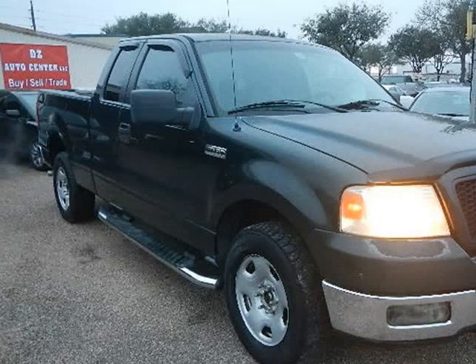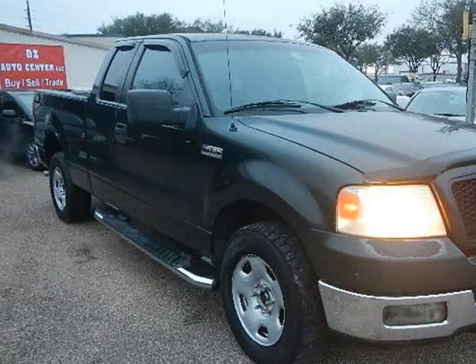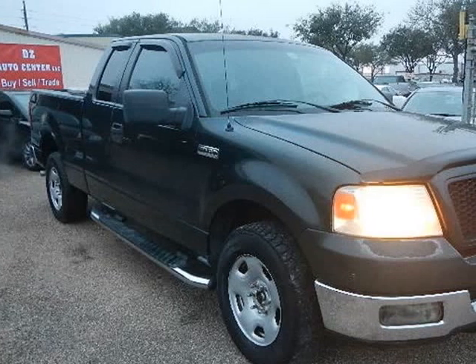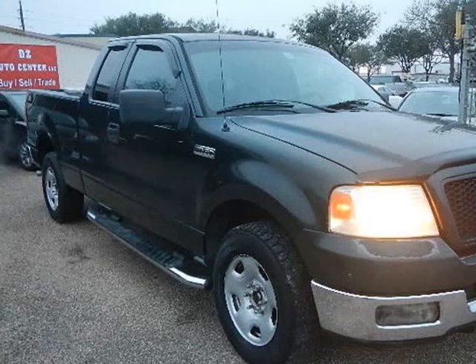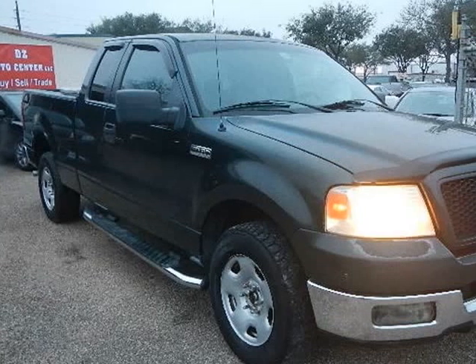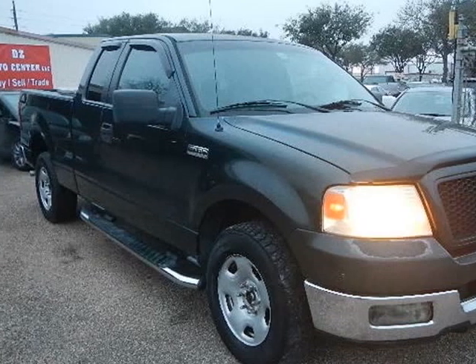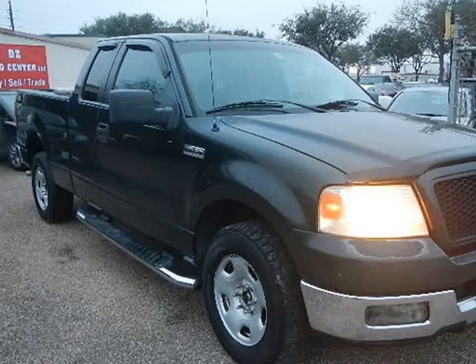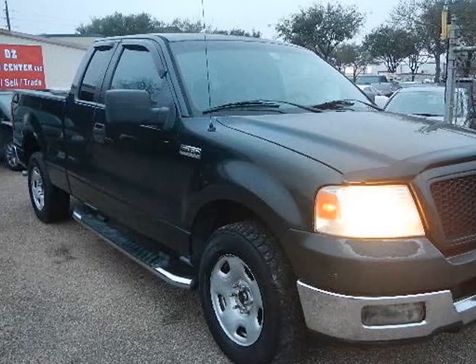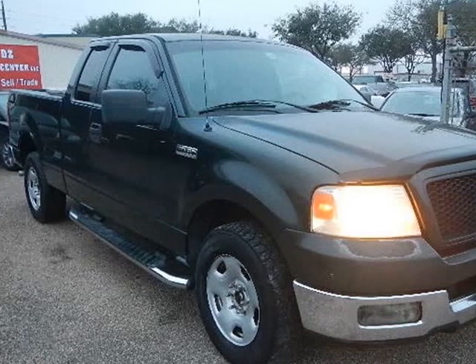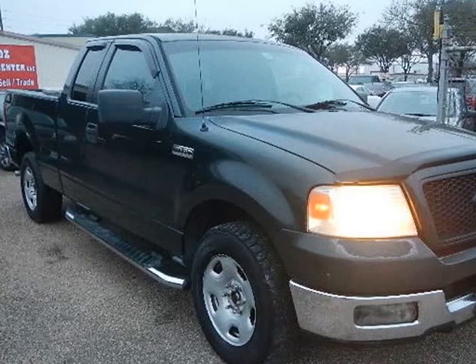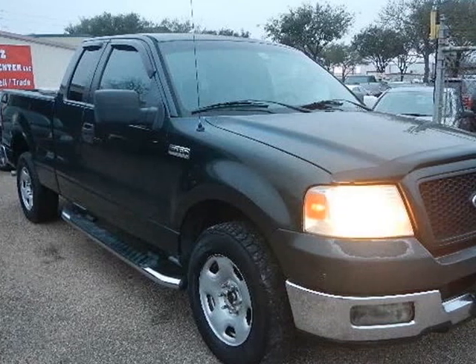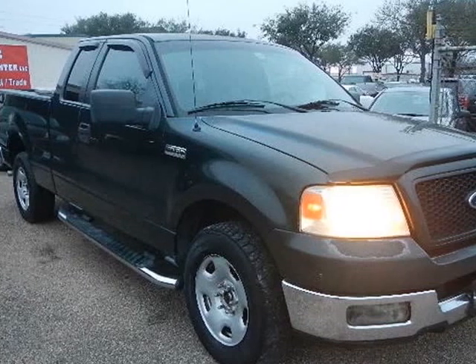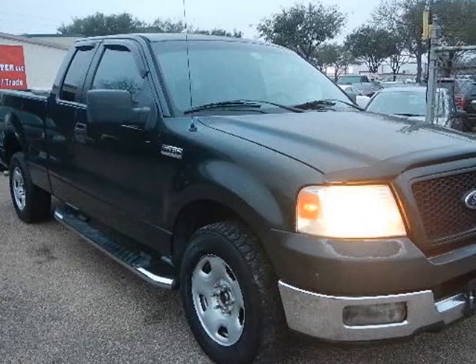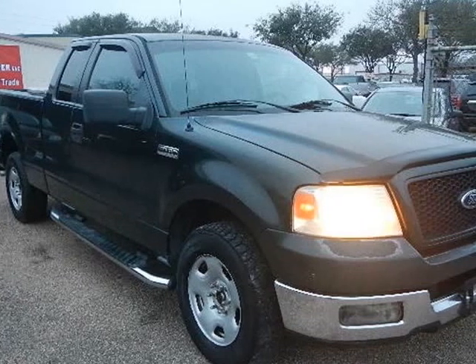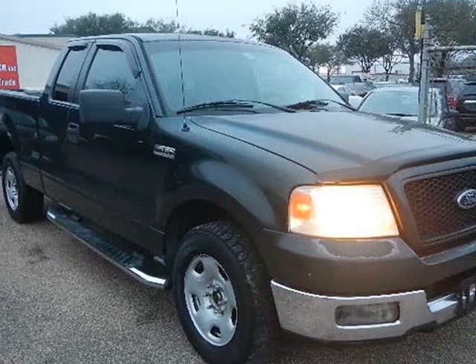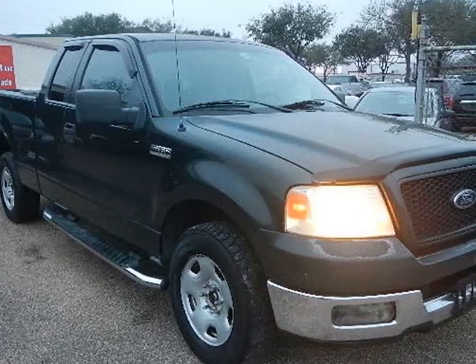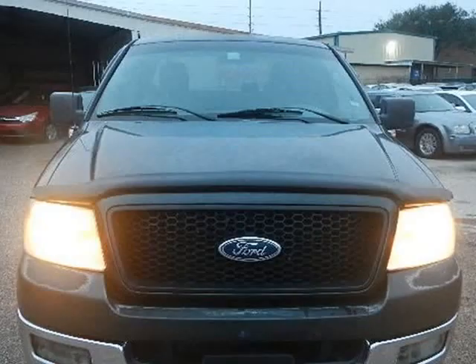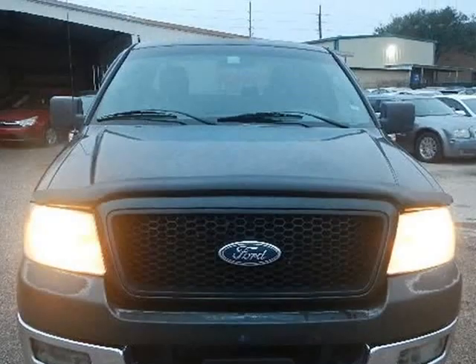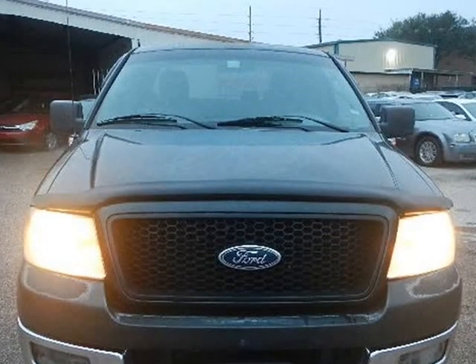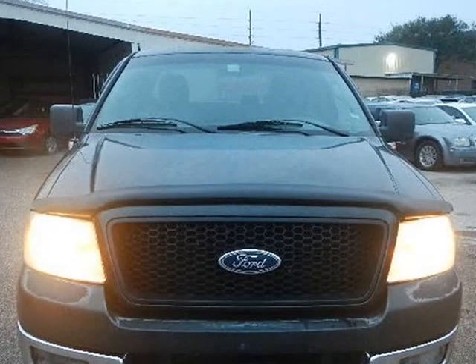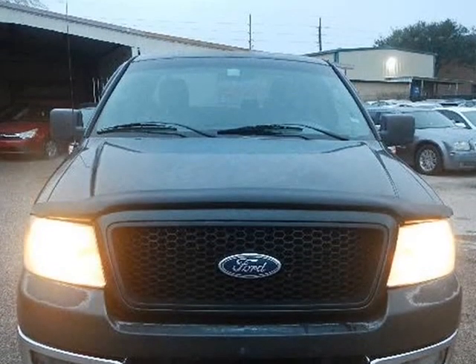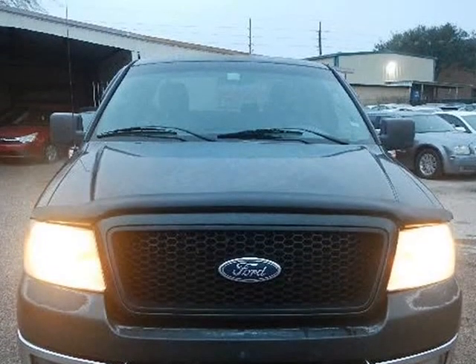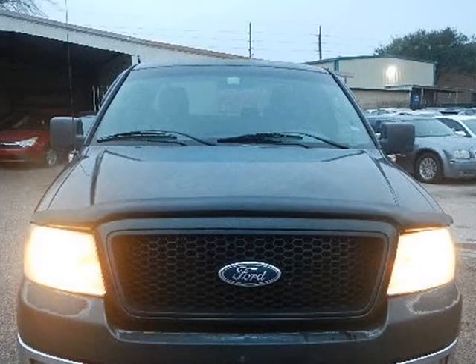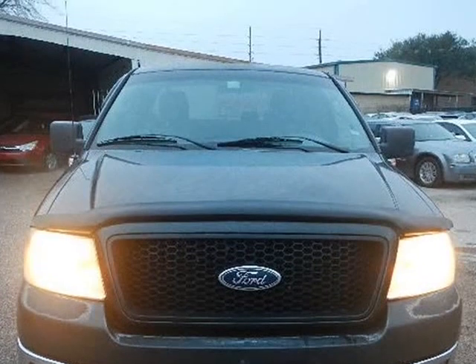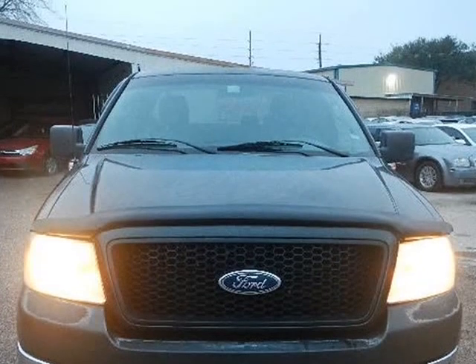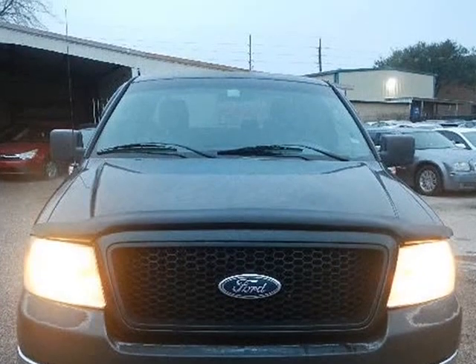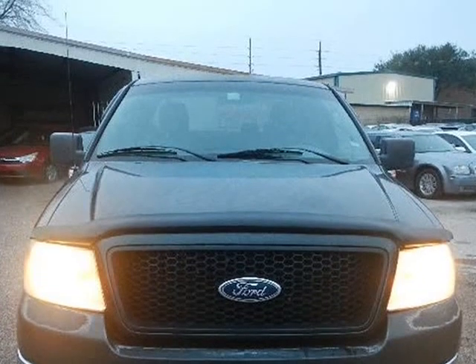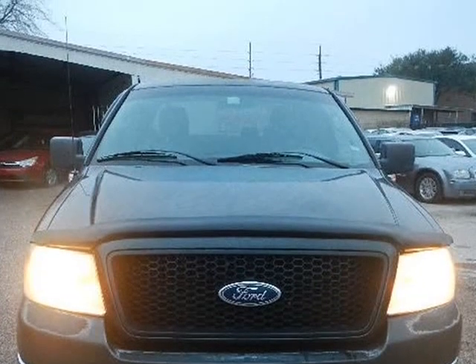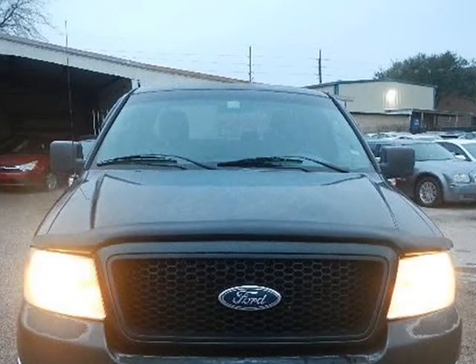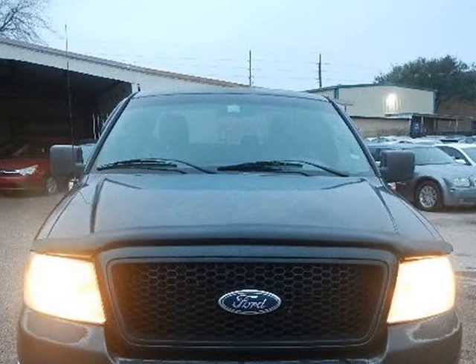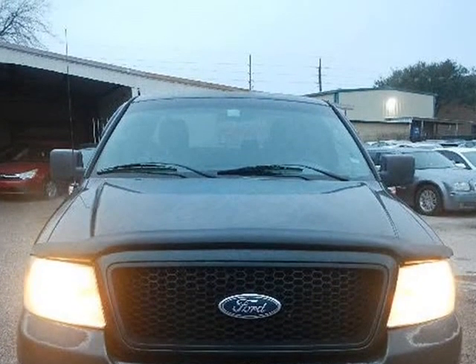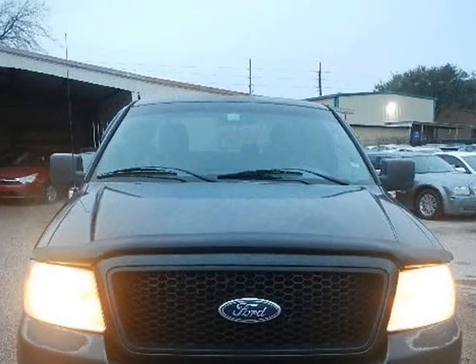This 2005 Ford F-150 is brought to you by Universal Auto Credit. We provide a free auto-check report.